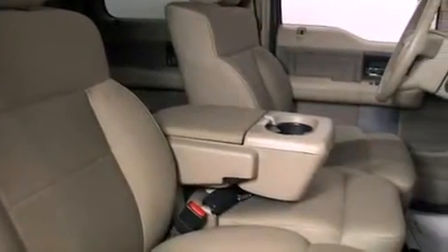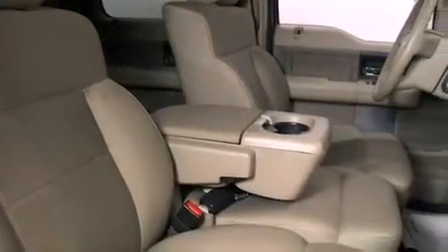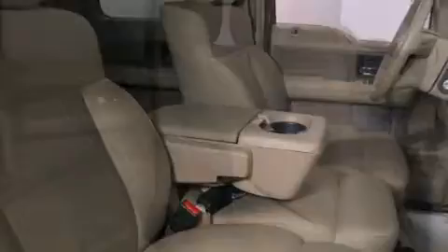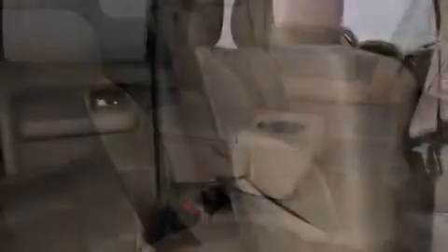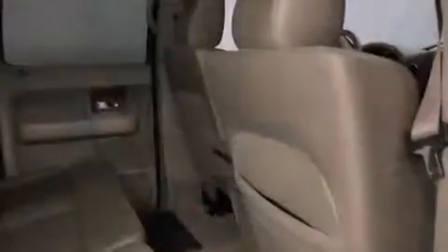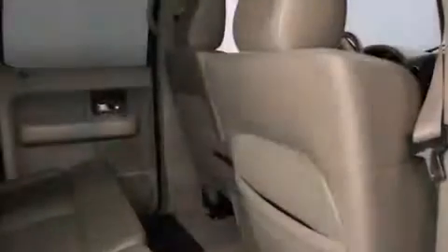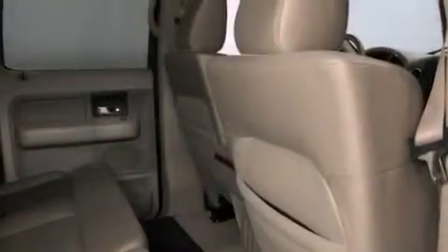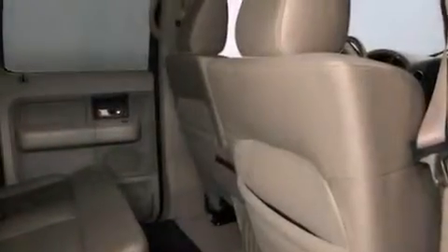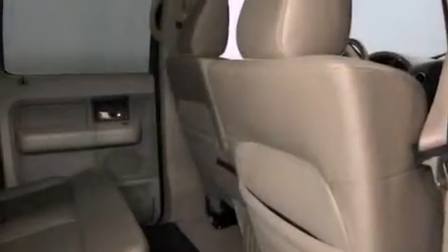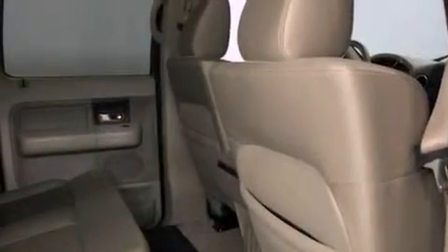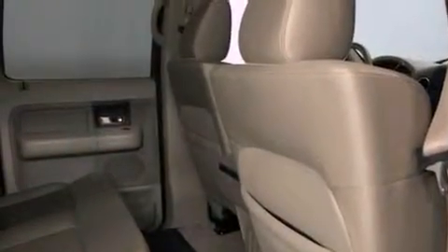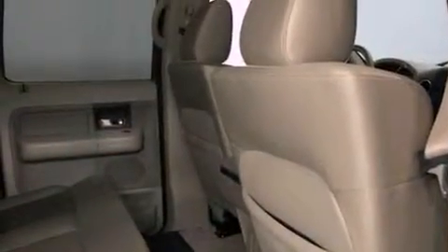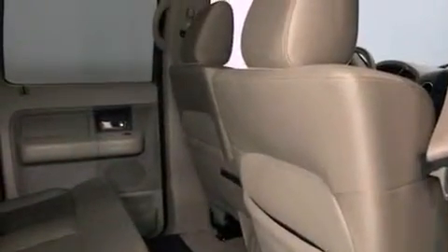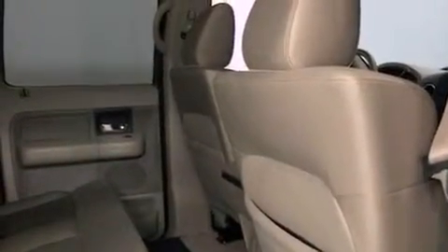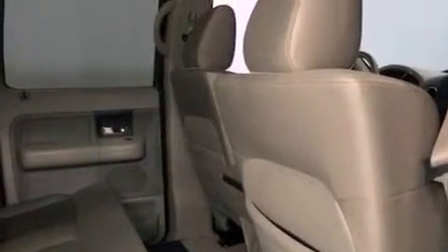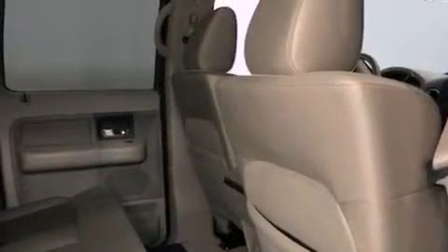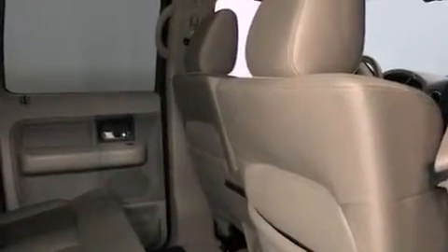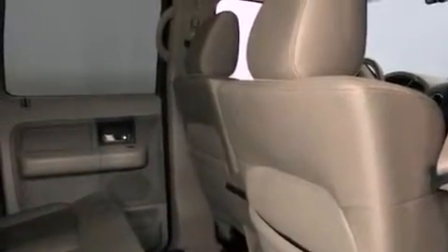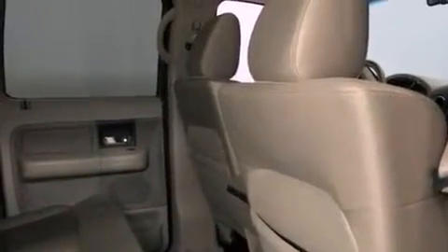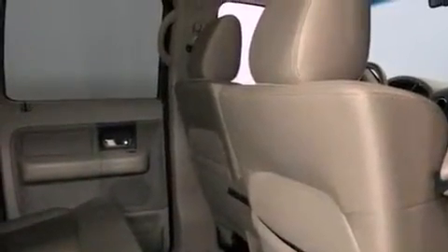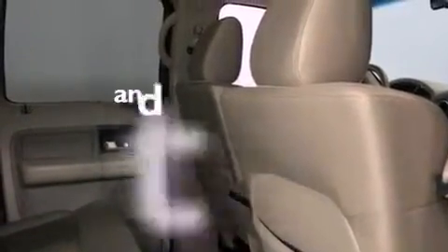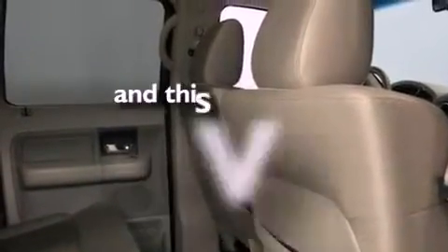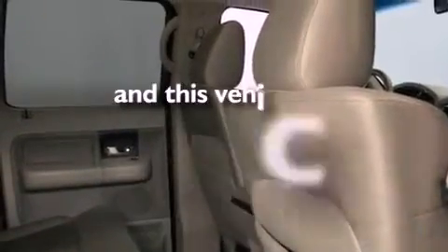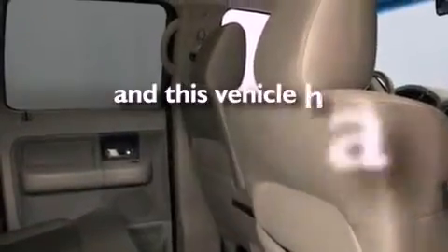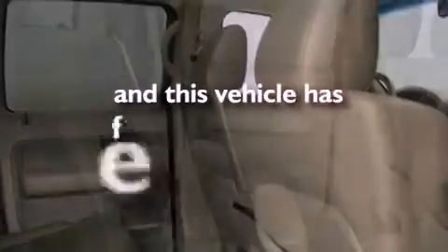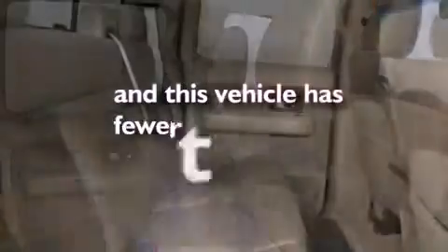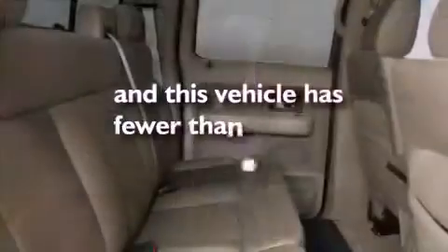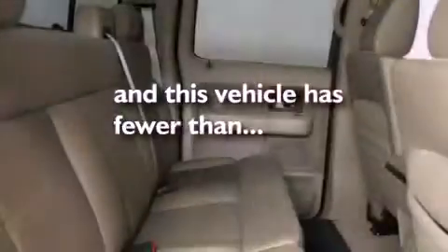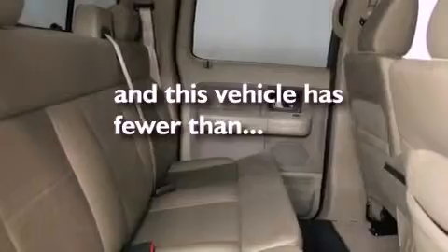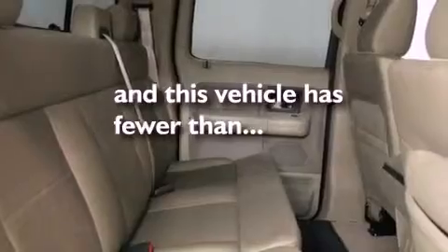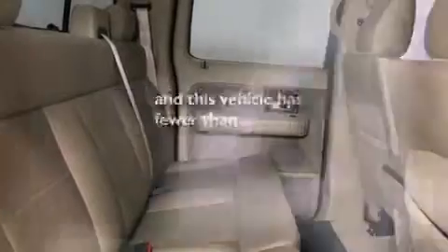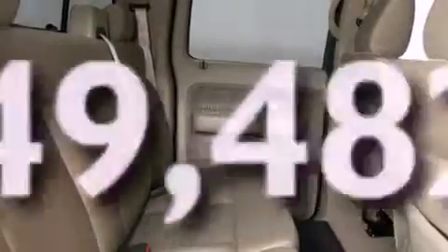A passenger side airbag, full power accessories, and this vehicle has fewer than 50,000 miles on the odometer.